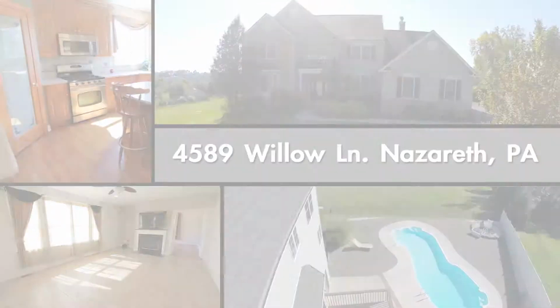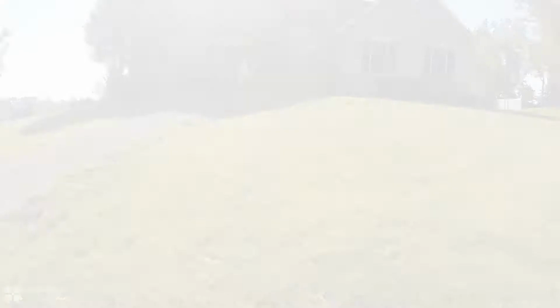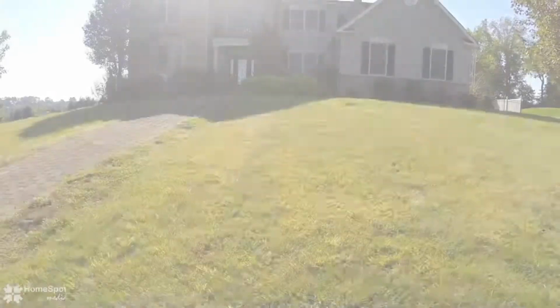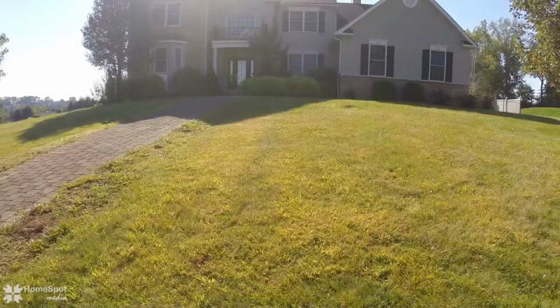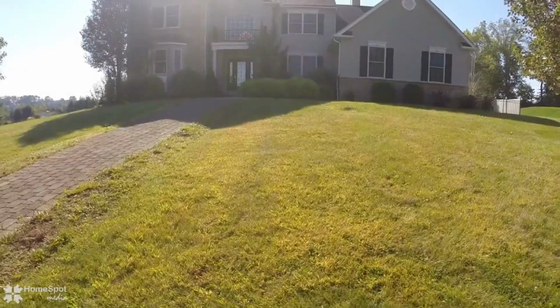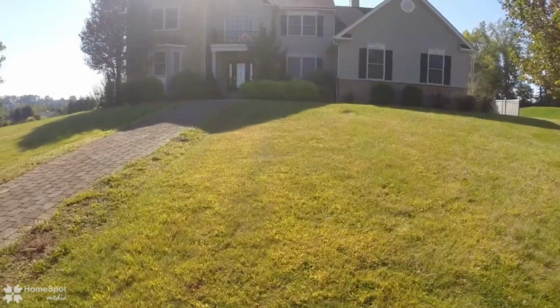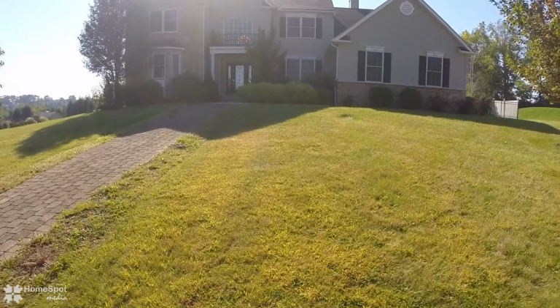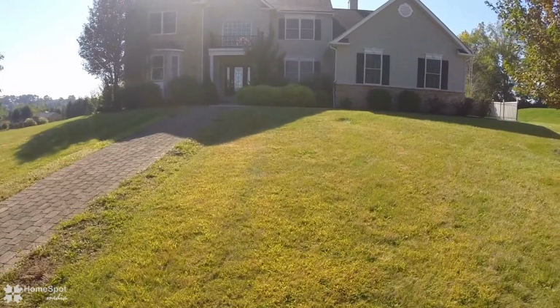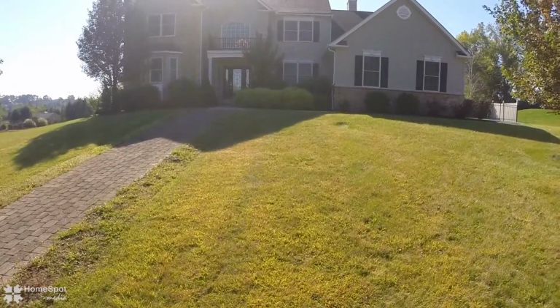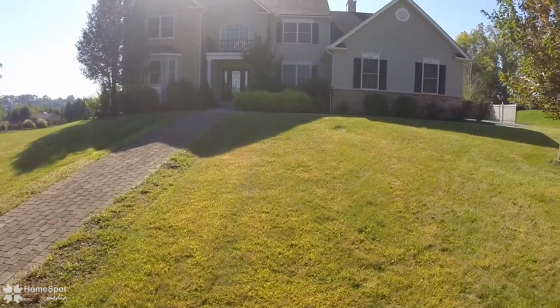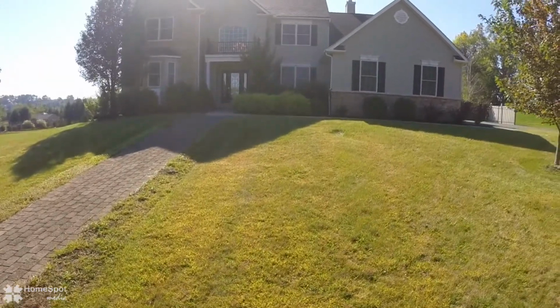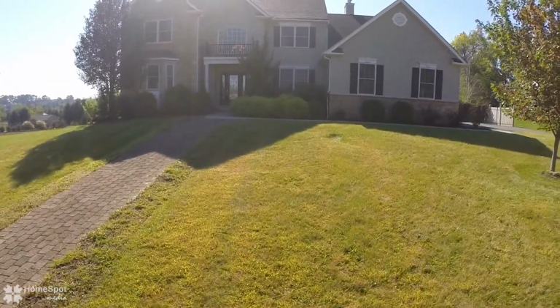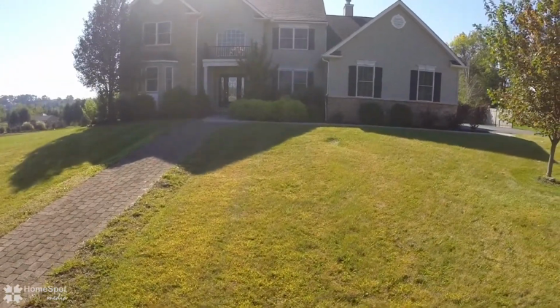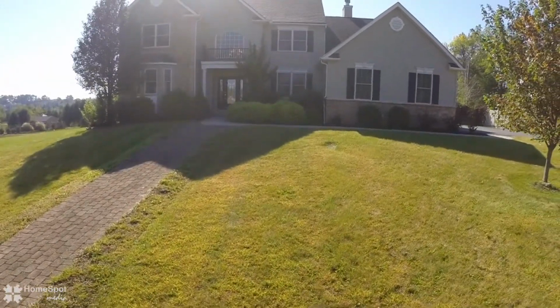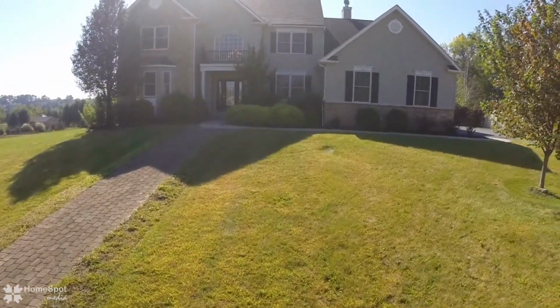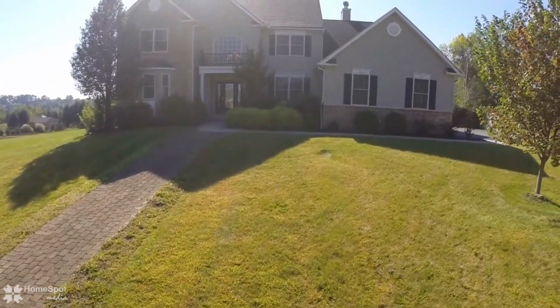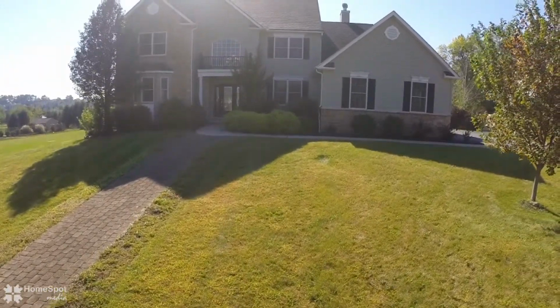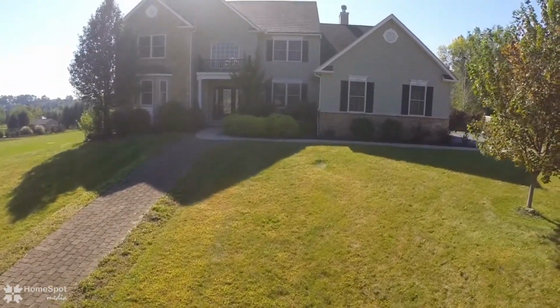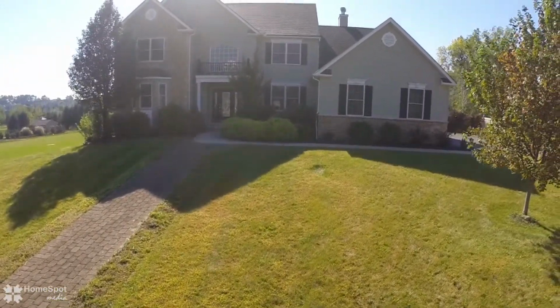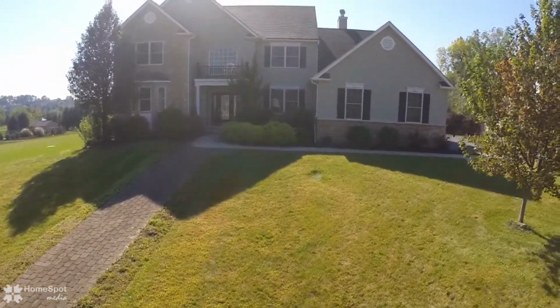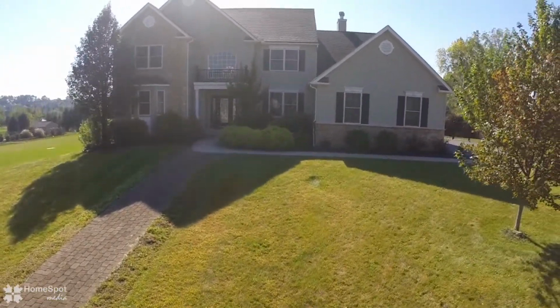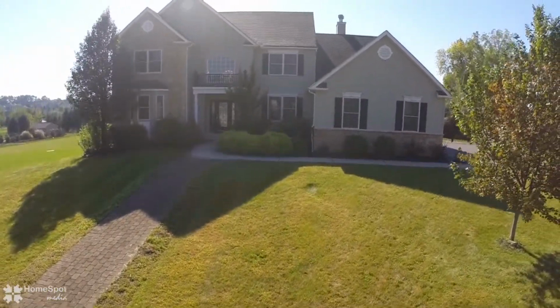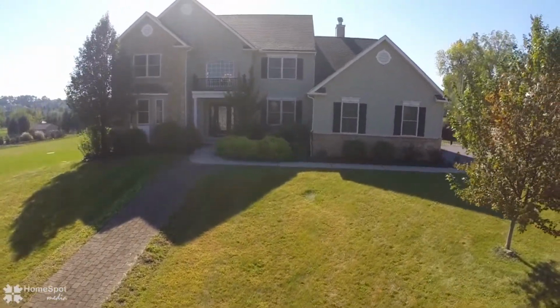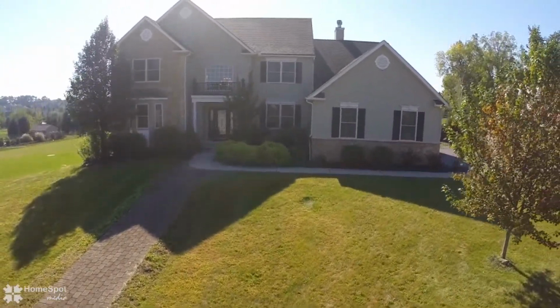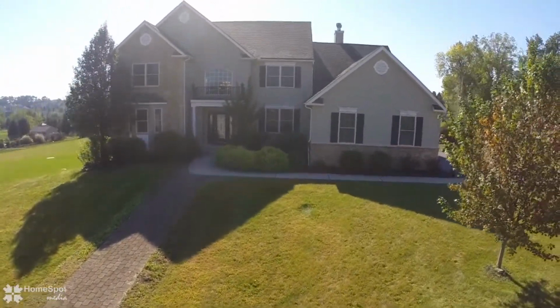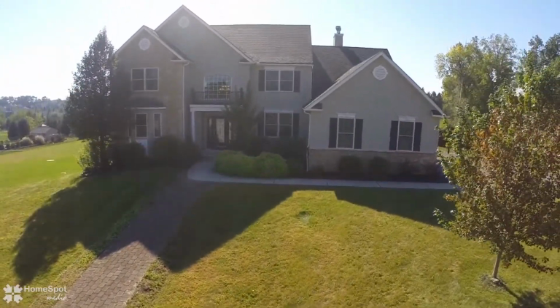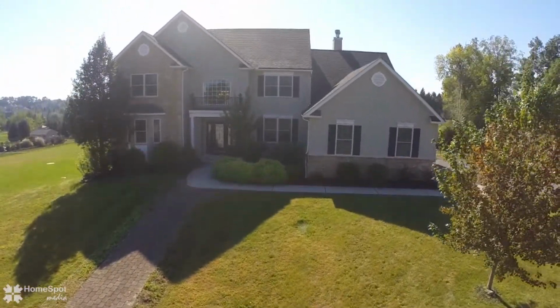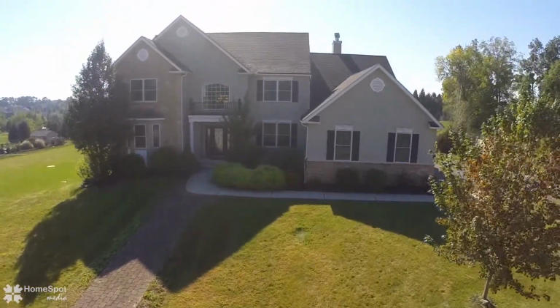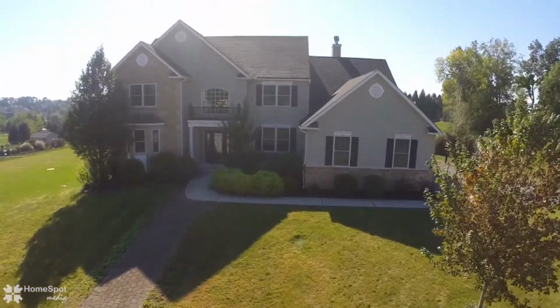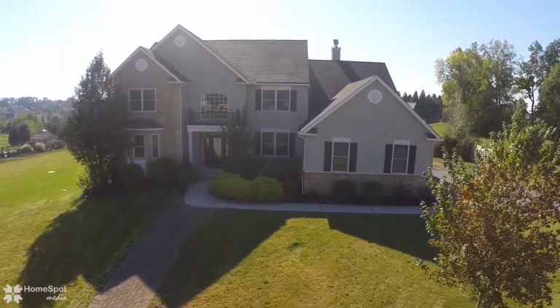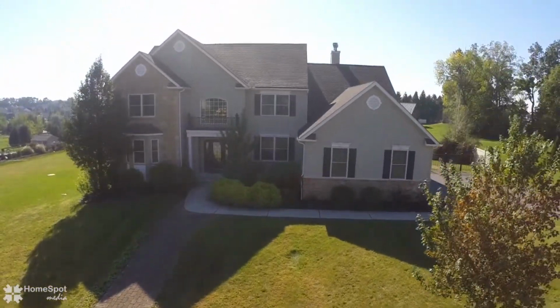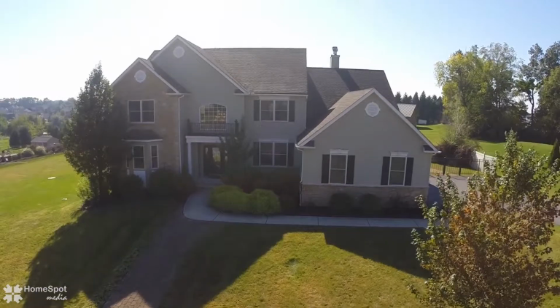Welcome to 4589 Willow Lane, a stately 4-bedroom, 4-bathroom home.